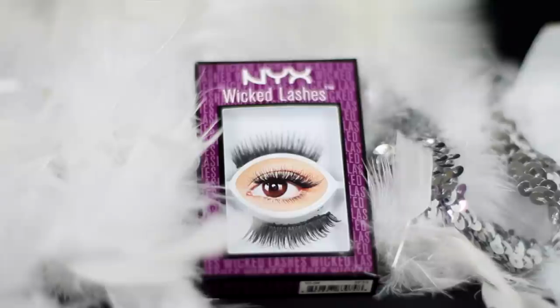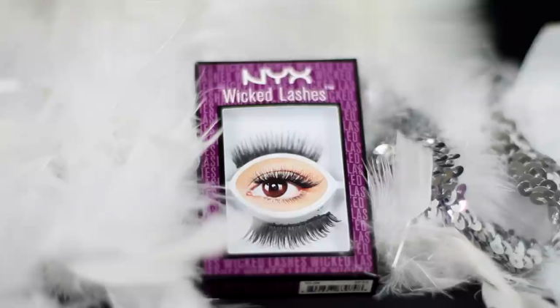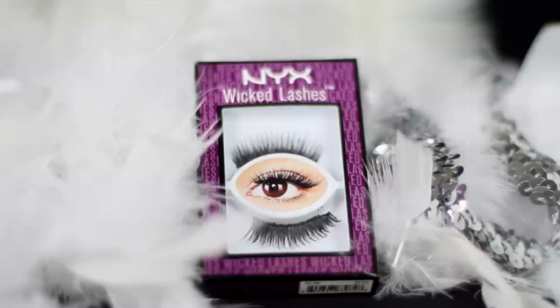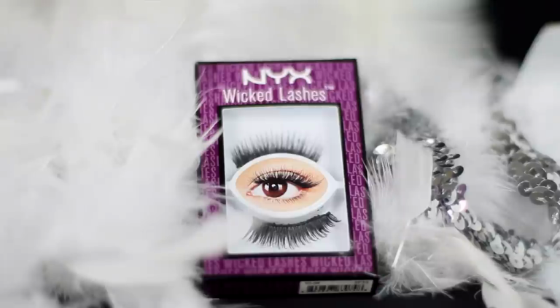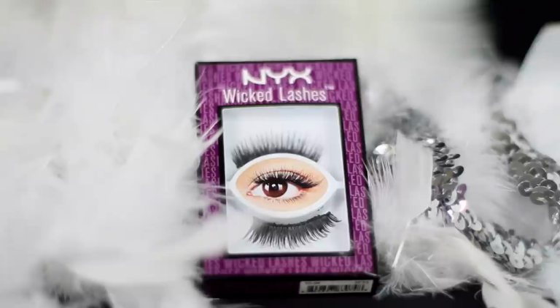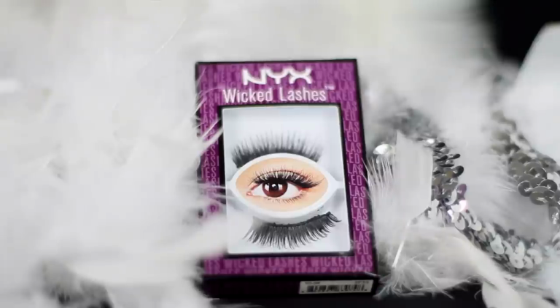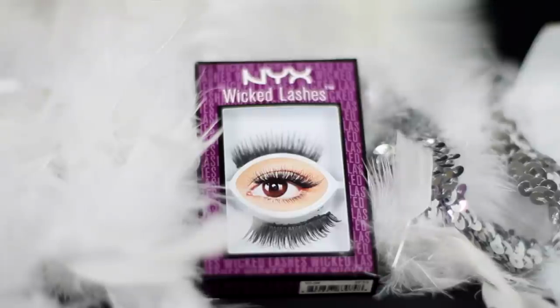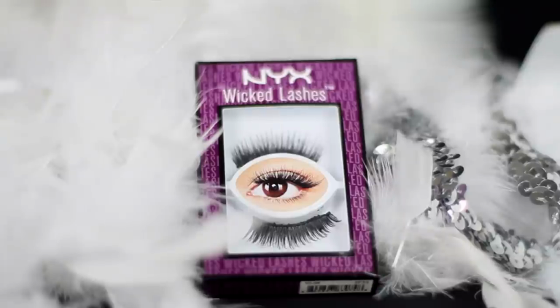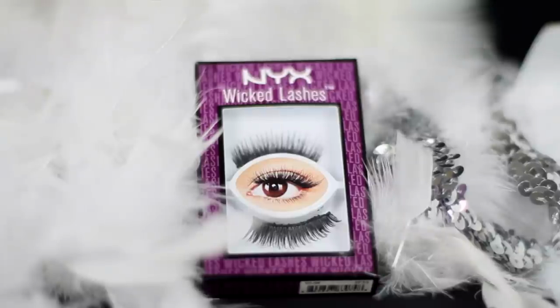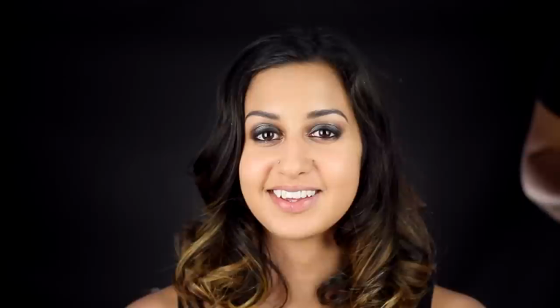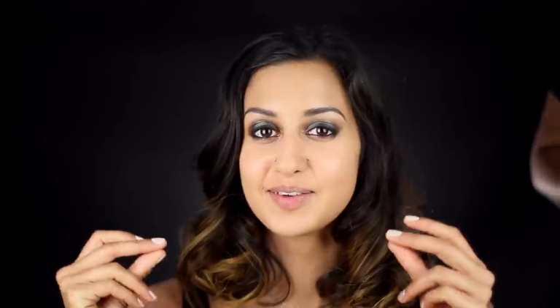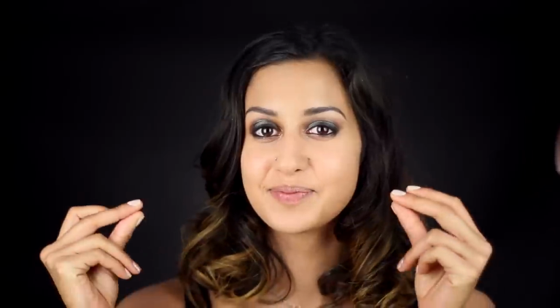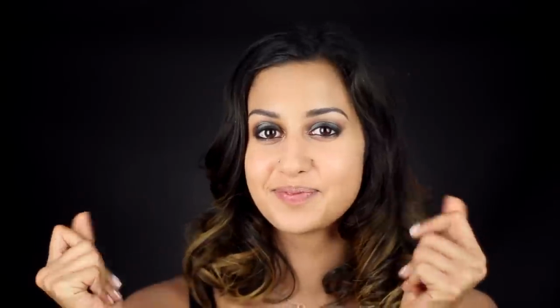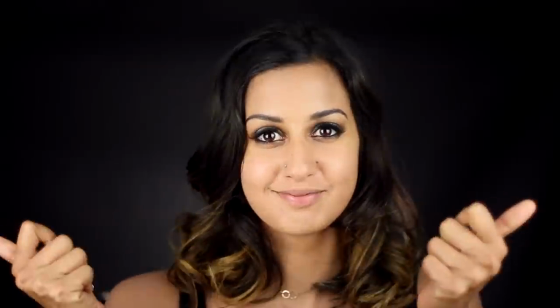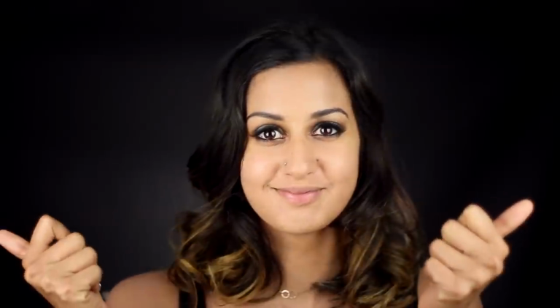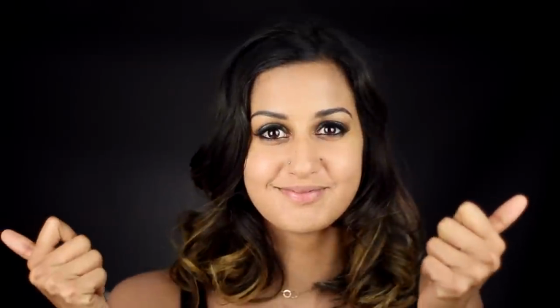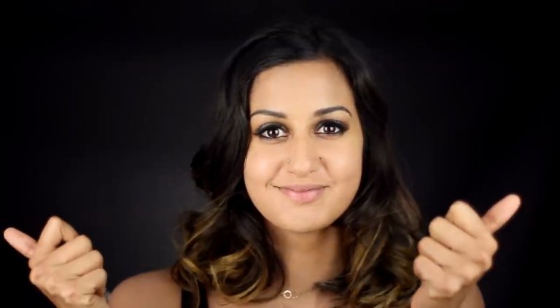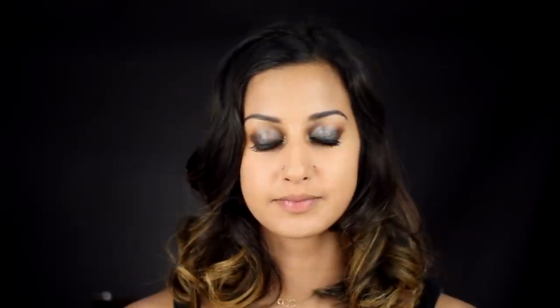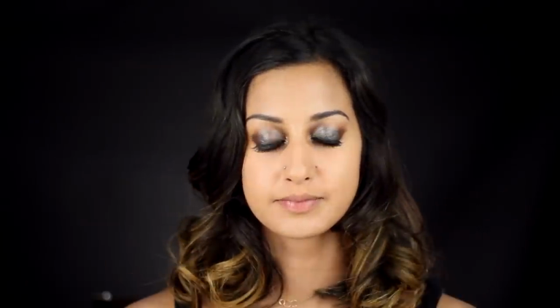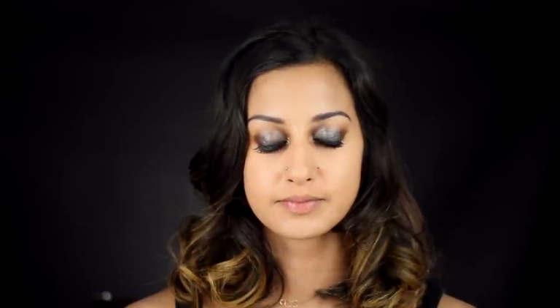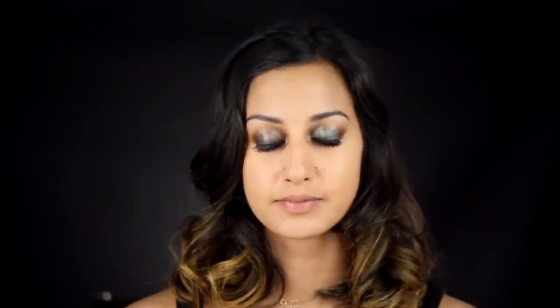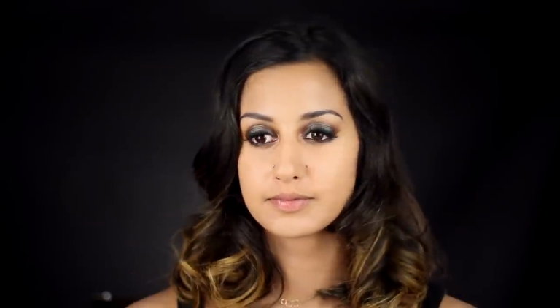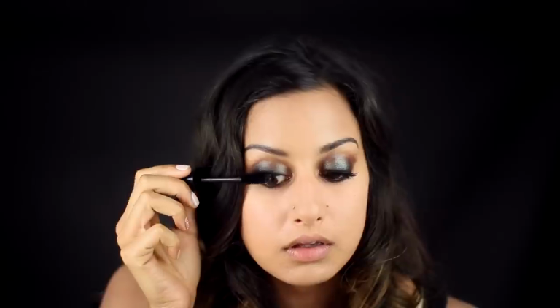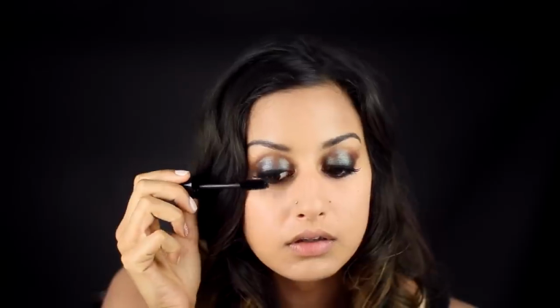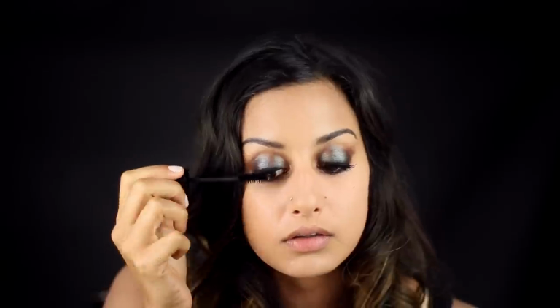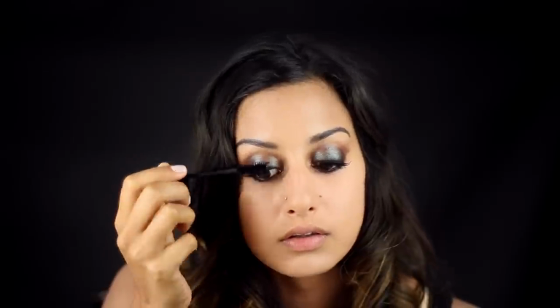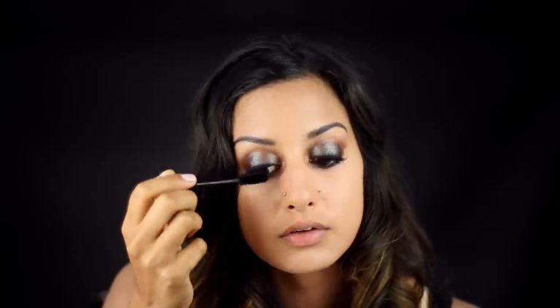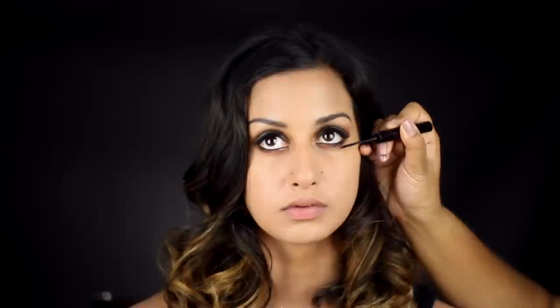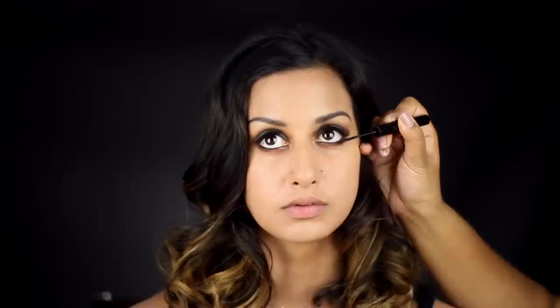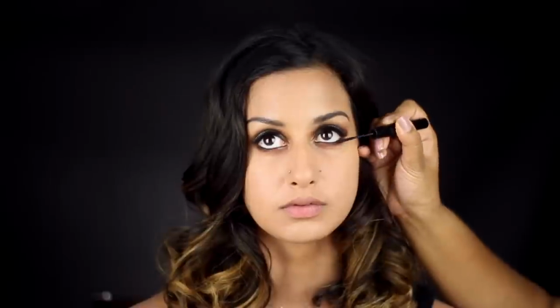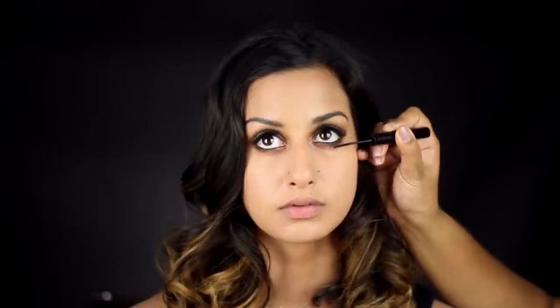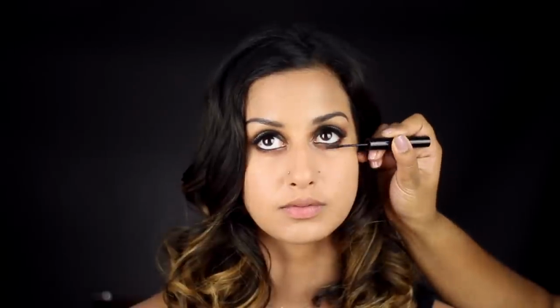For the lashes we're using Malevolent by NYX. Be sure to blend them in with some mascara and apply a coat to your bottom lashes as well.